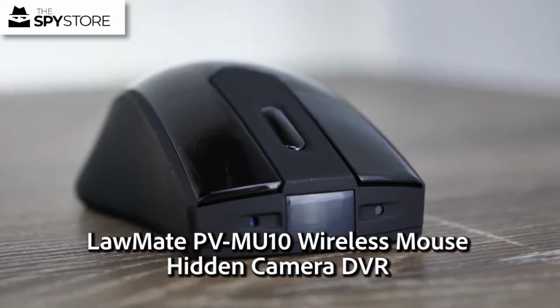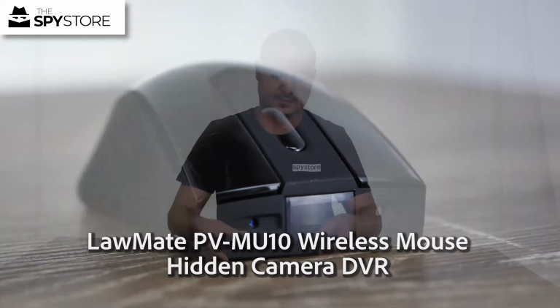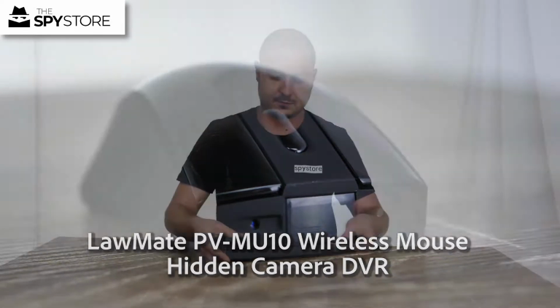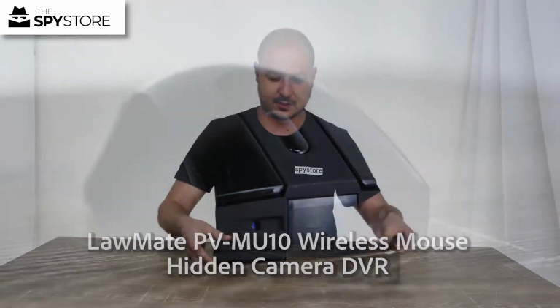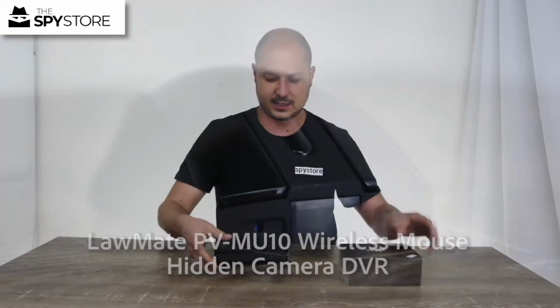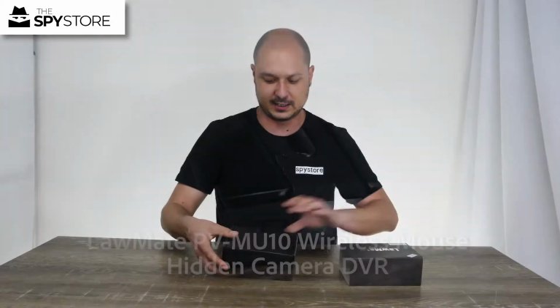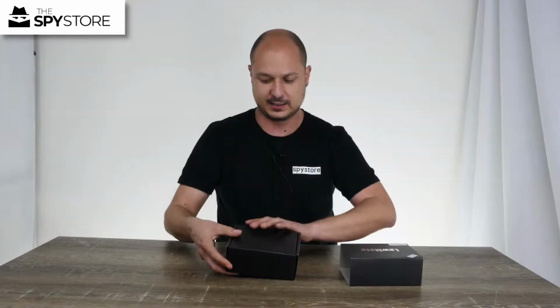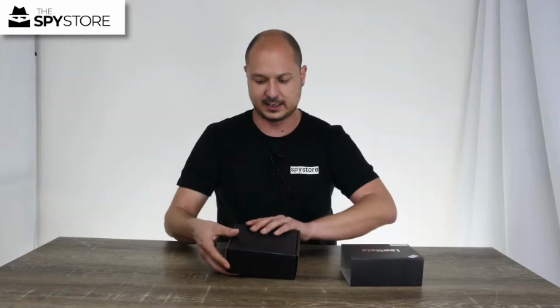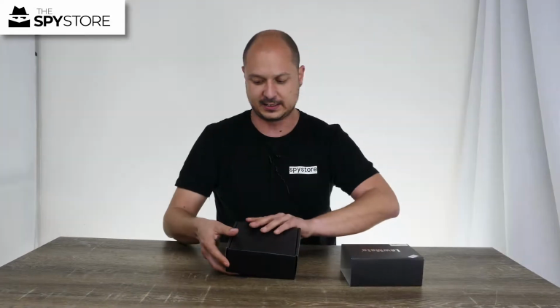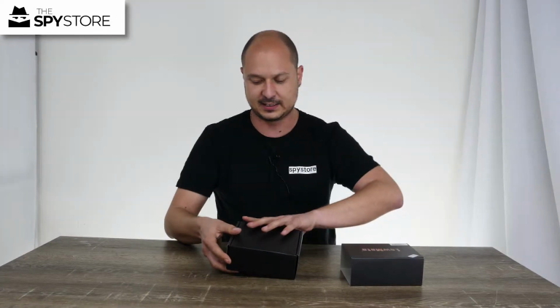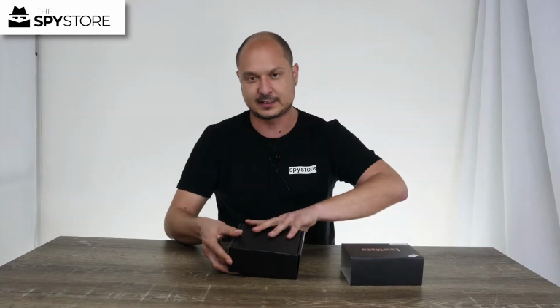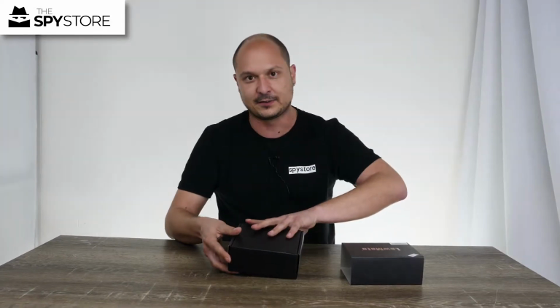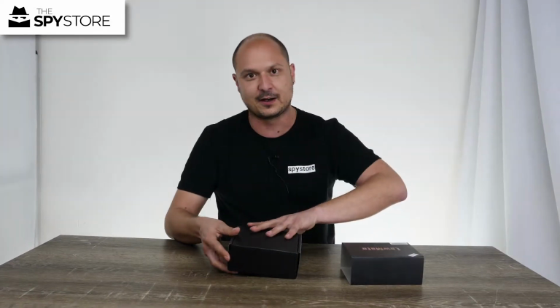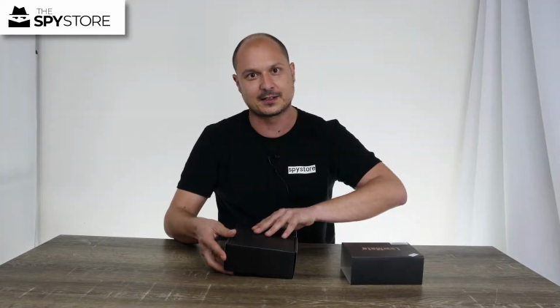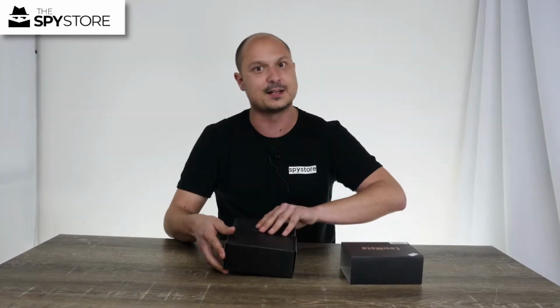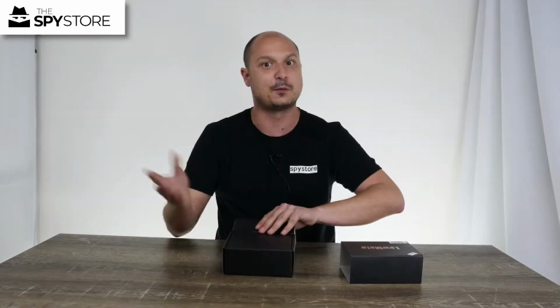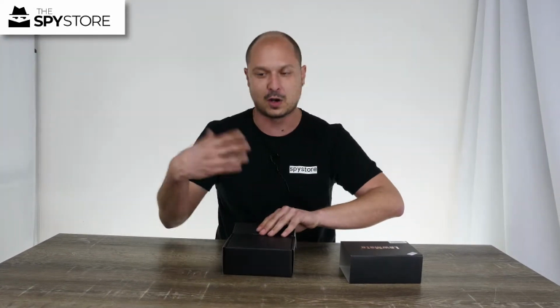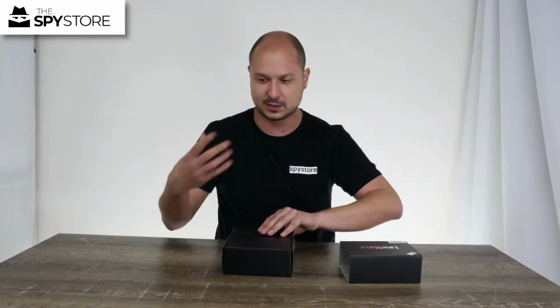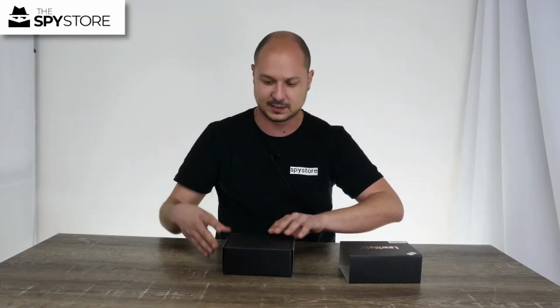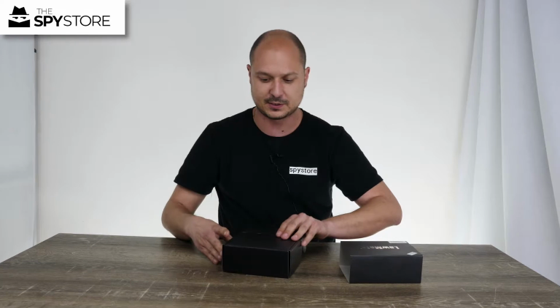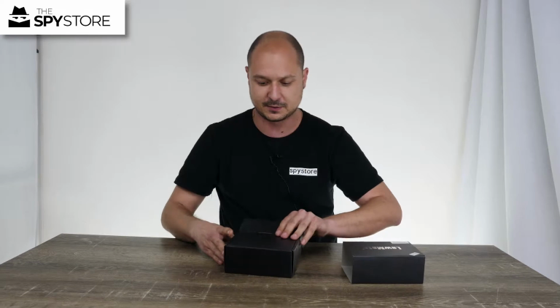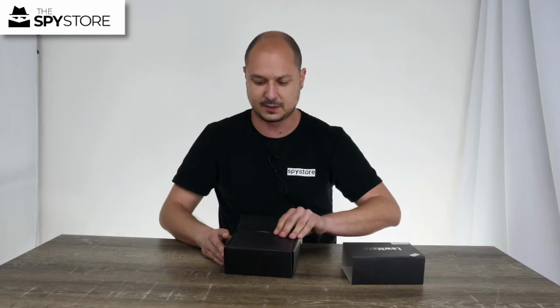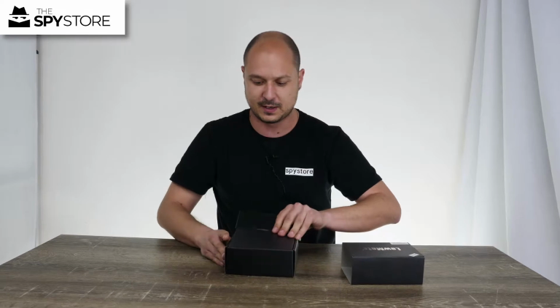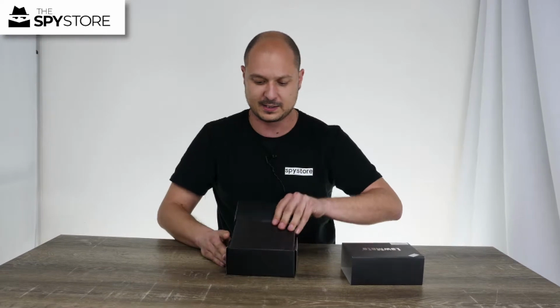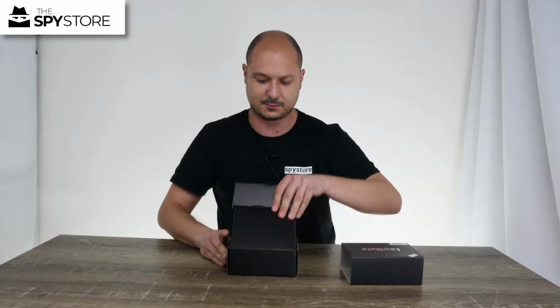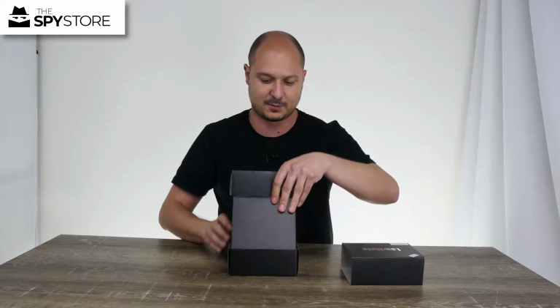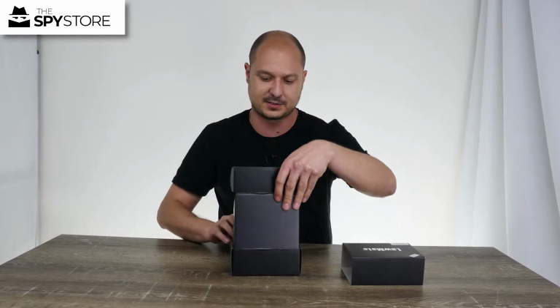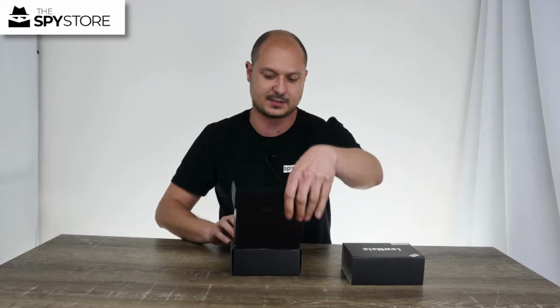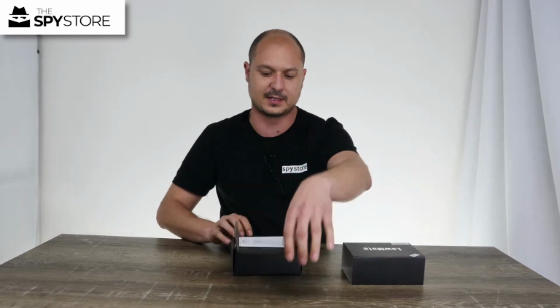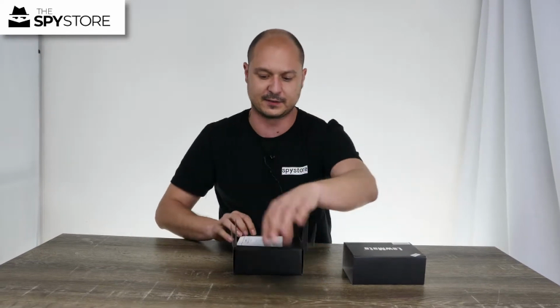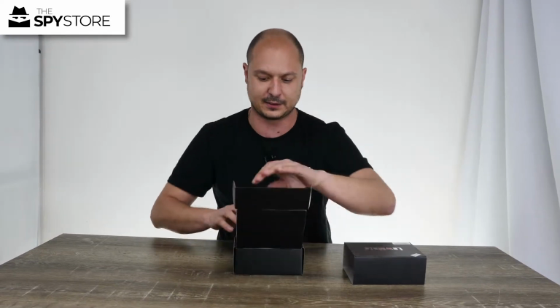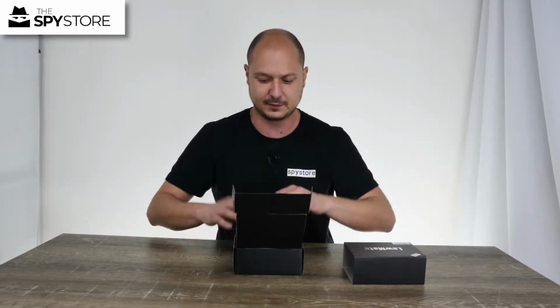This little guy is a static DVR — it doesn't have any wireless connections or anything like that. It's pretty much just a set and forget unit.